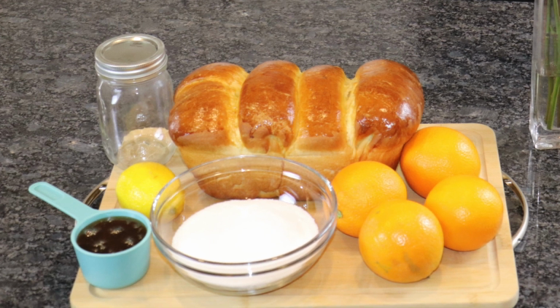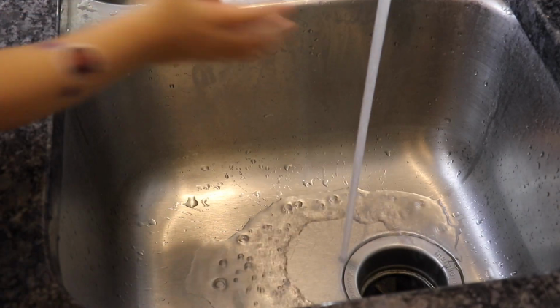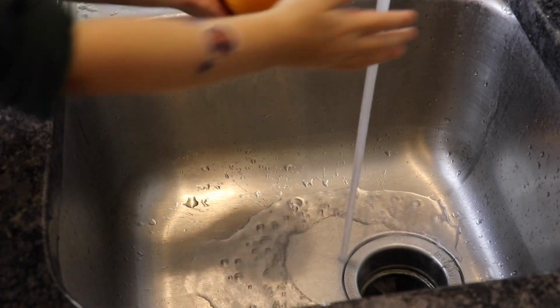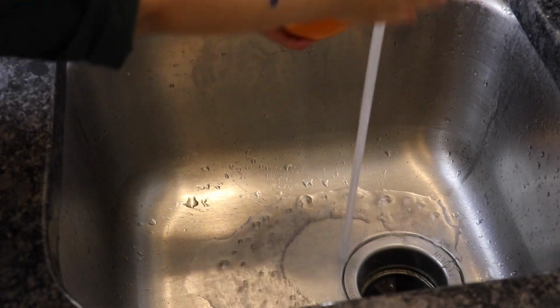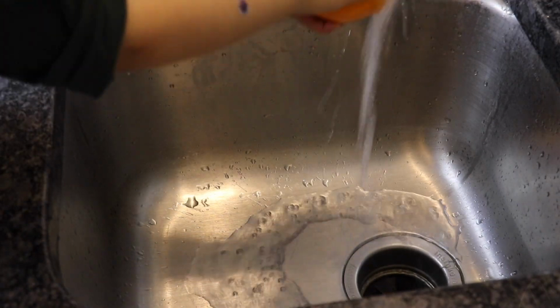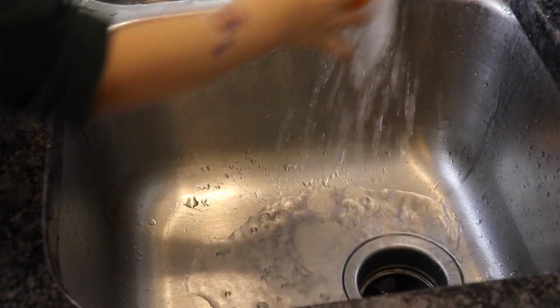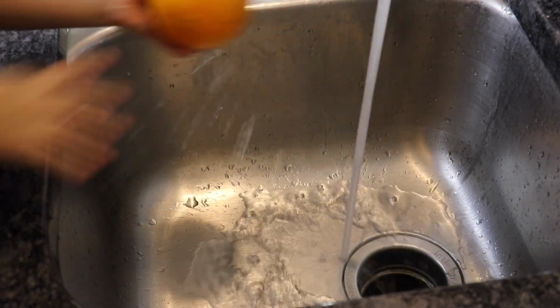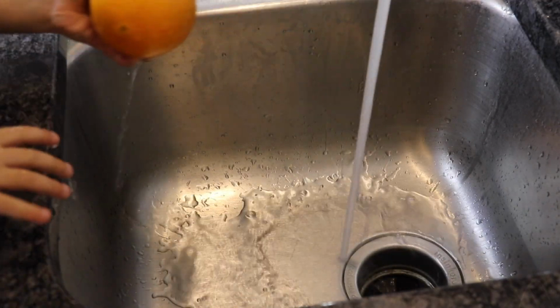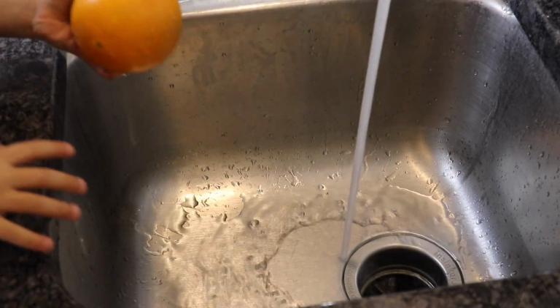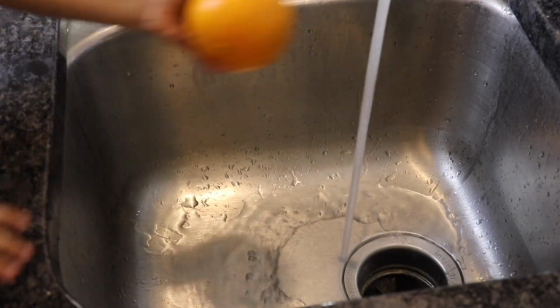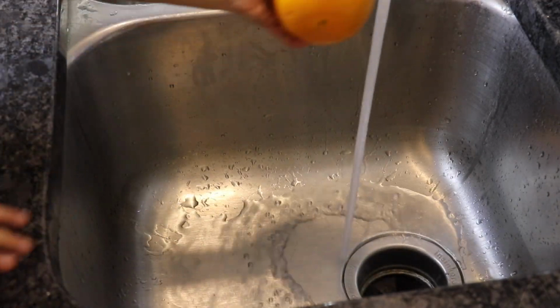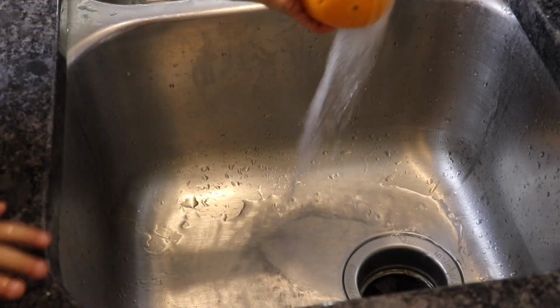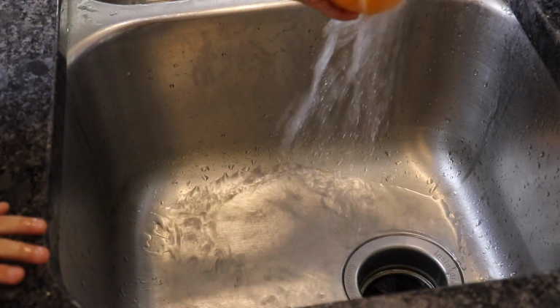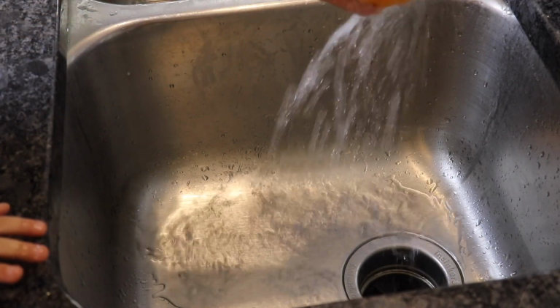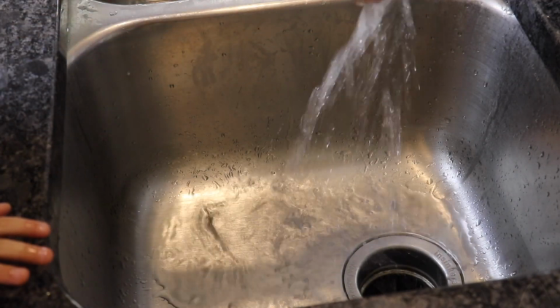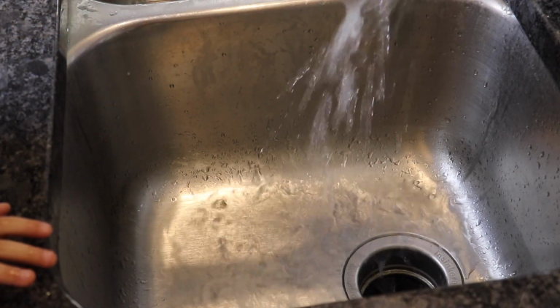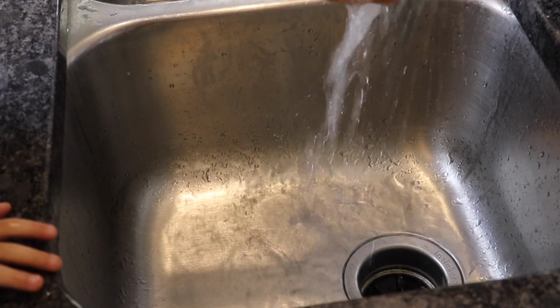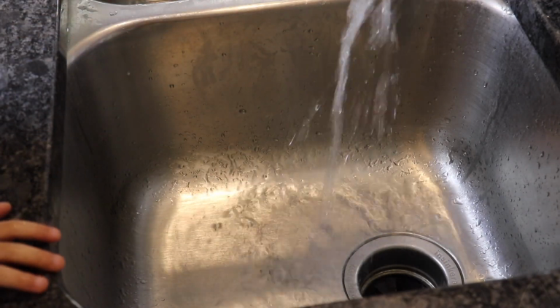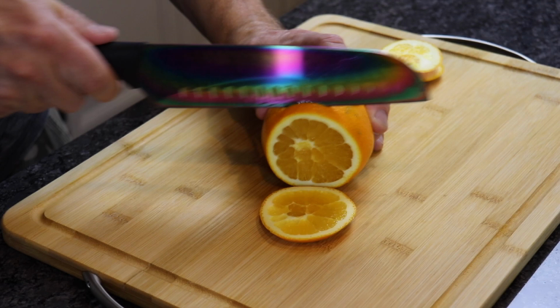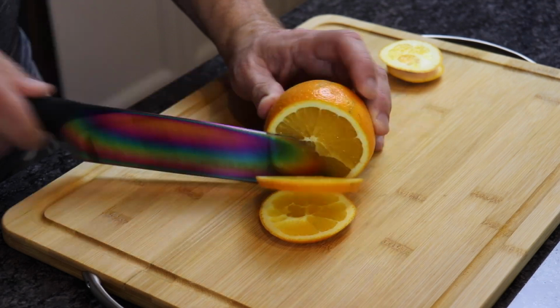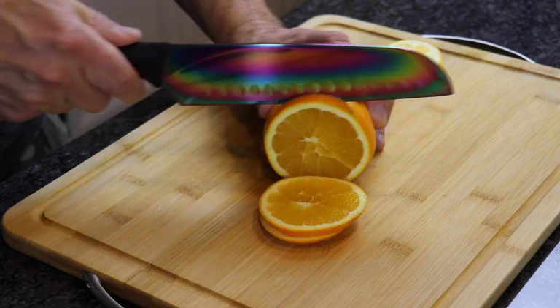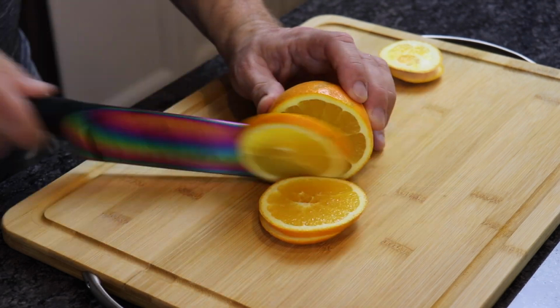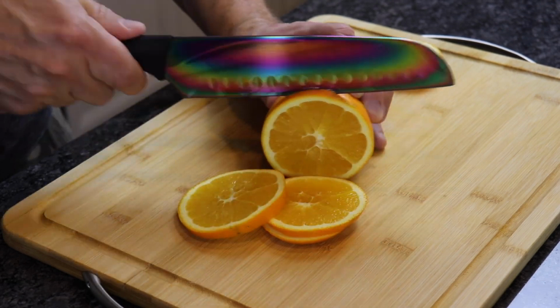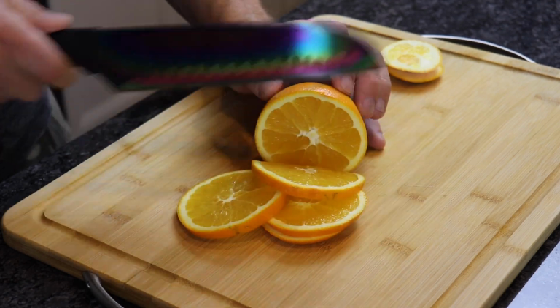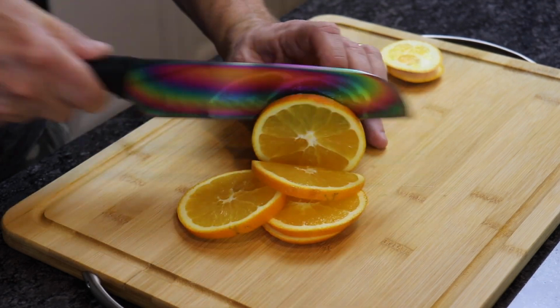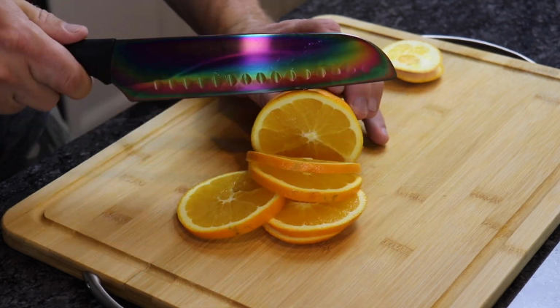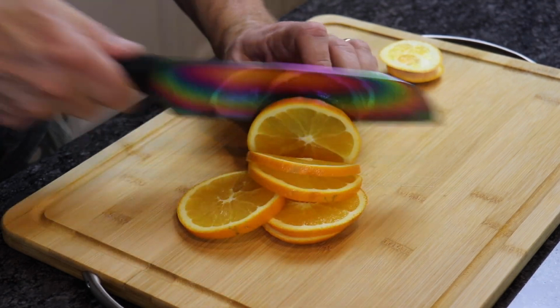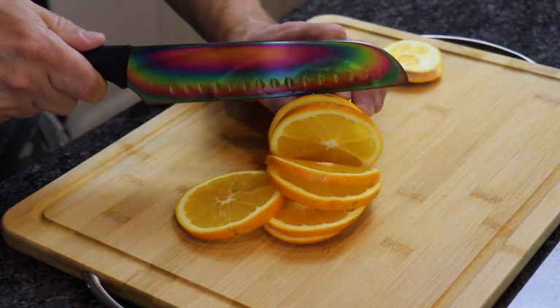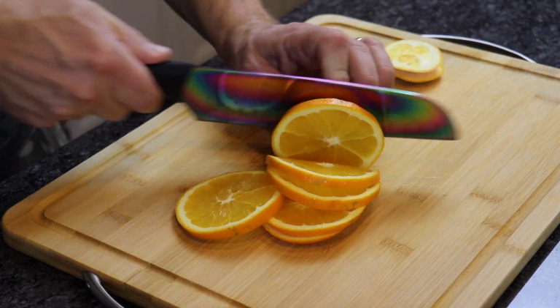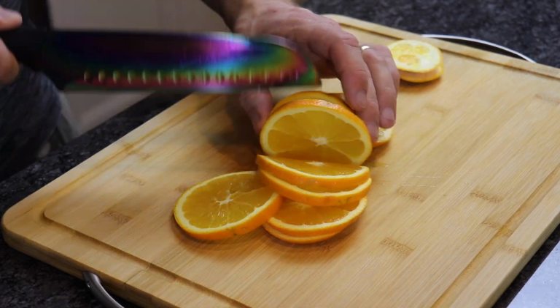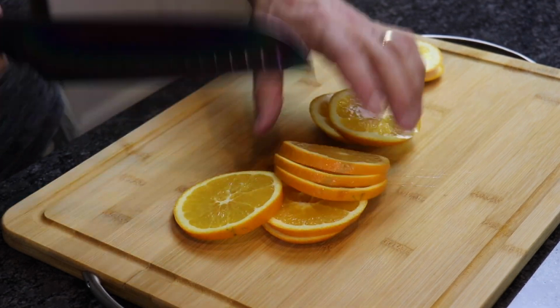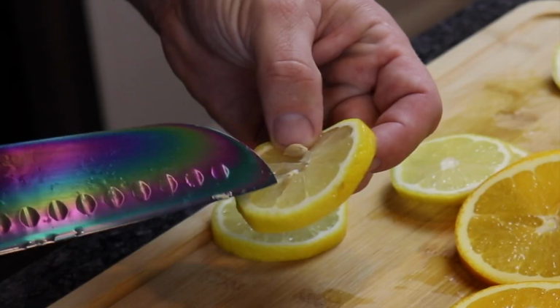Start by washing the oranges and lemon thoroughly with warm water. Then cut them into thin slices, removing any seeds.